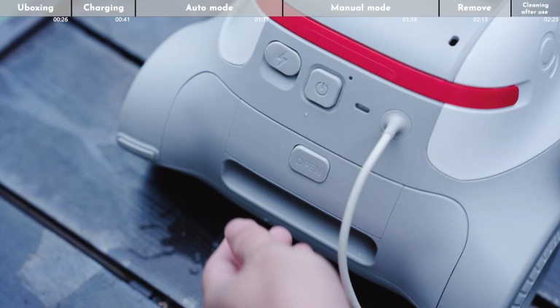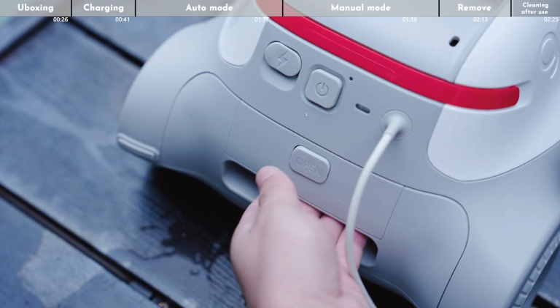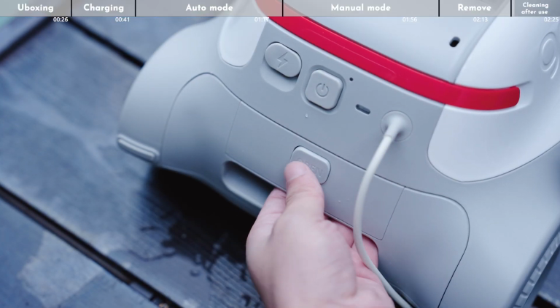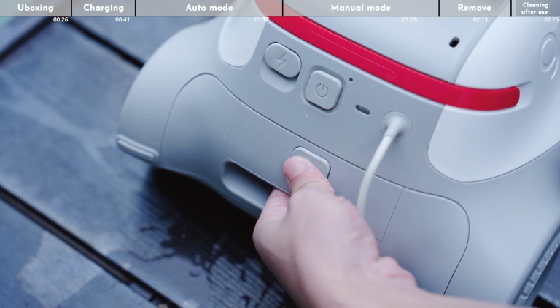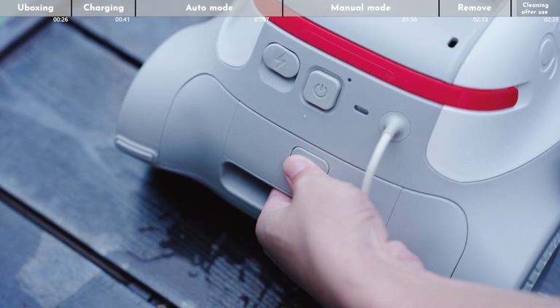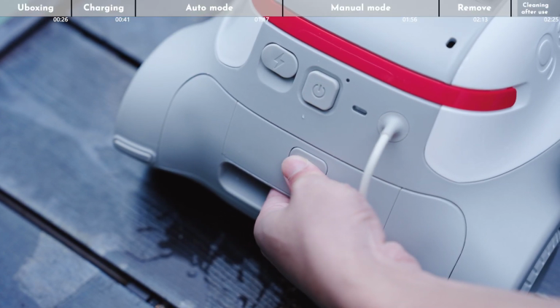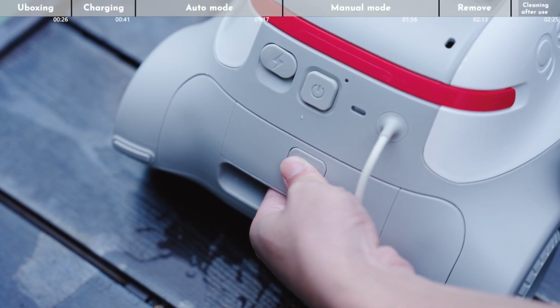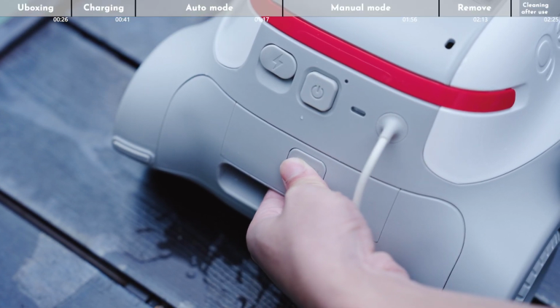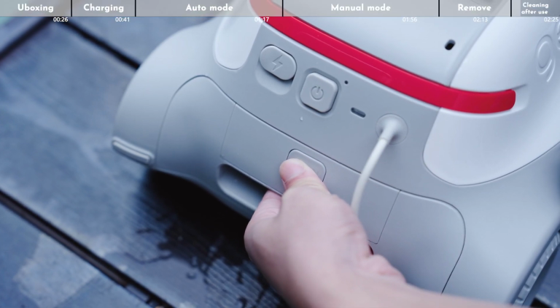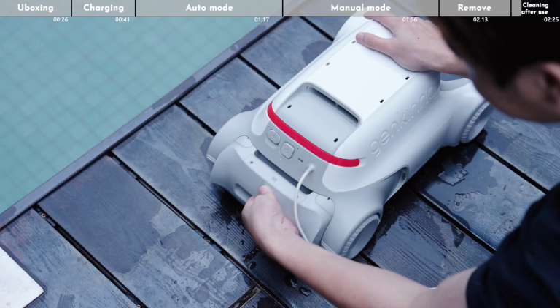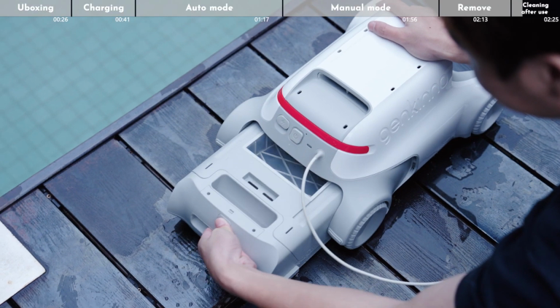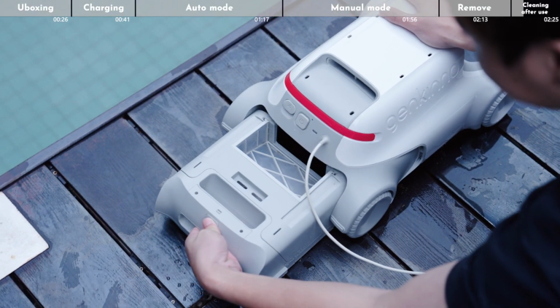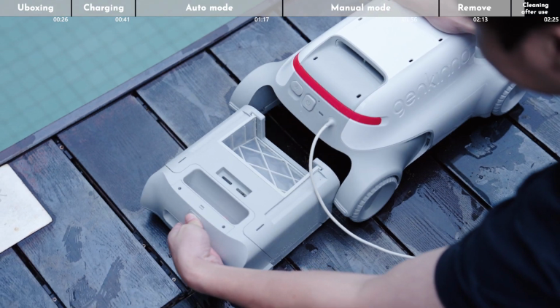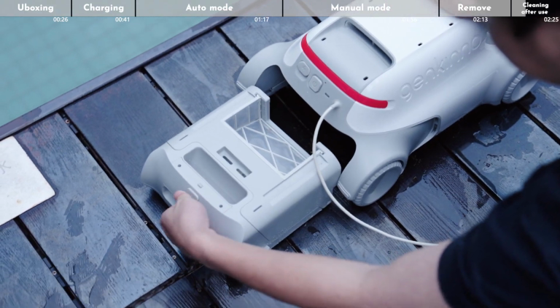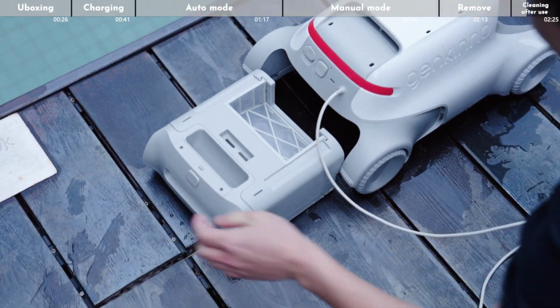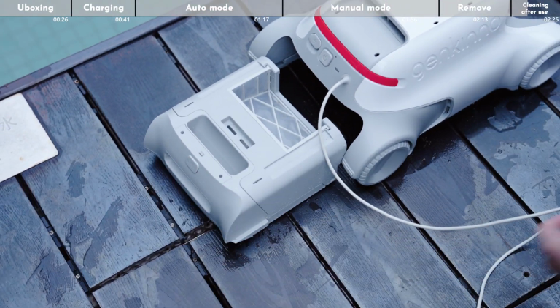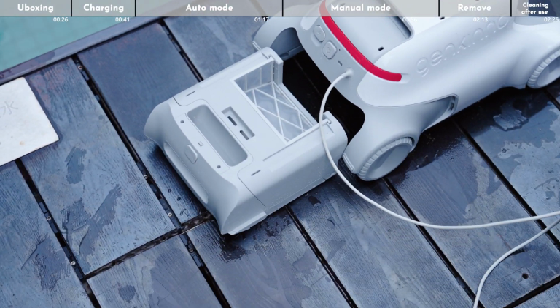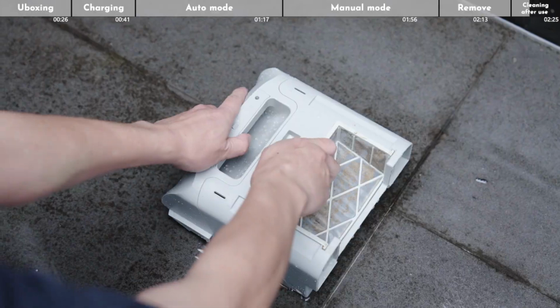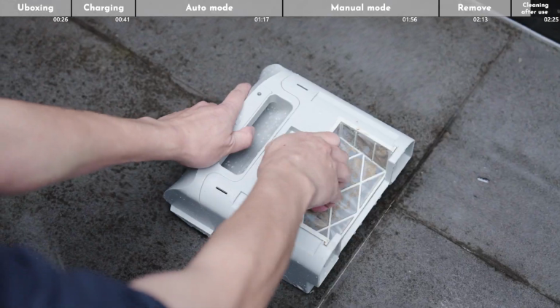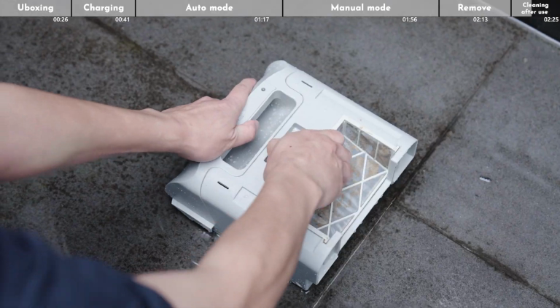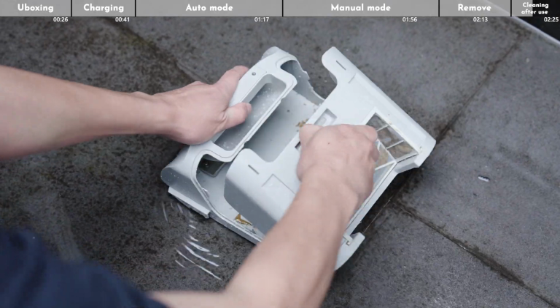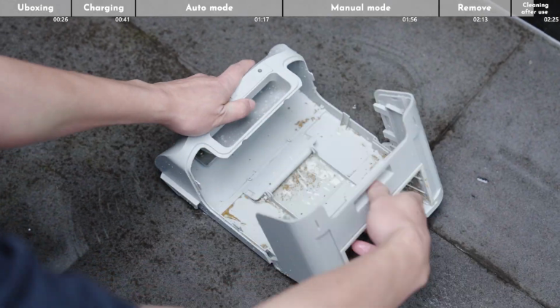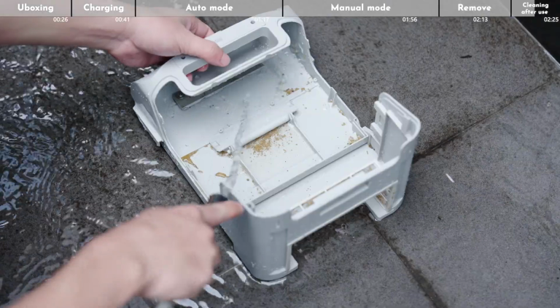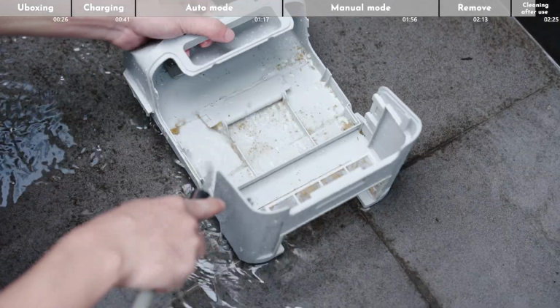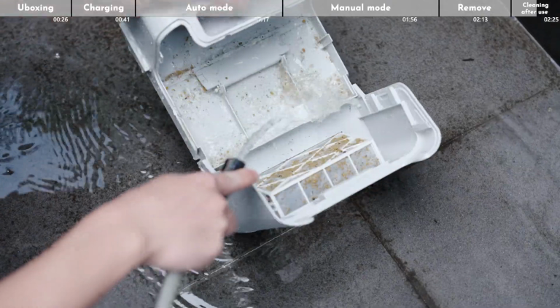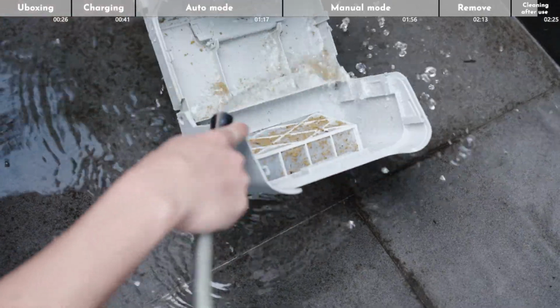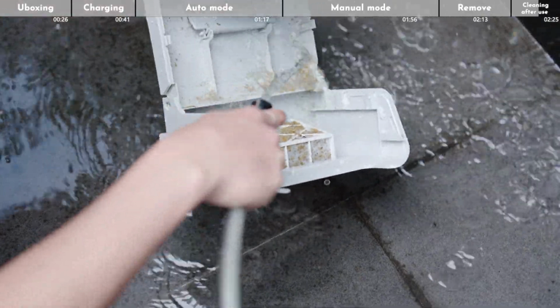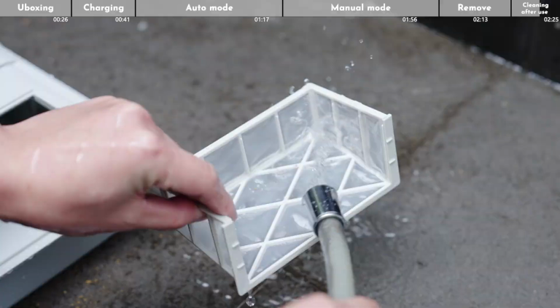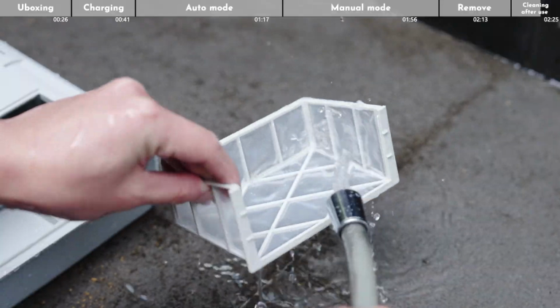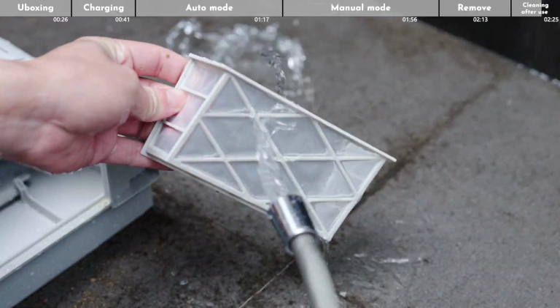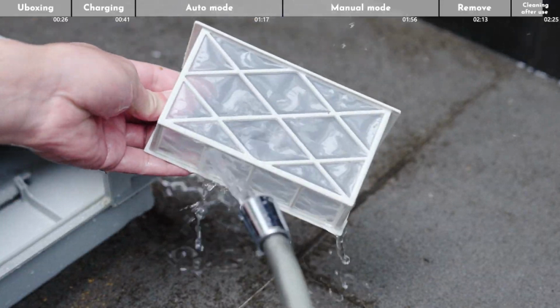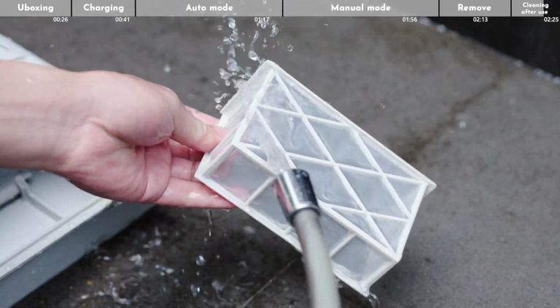Press and hold the release button and pull out the filter tank. Open the water tank, then clean the water tank and the filter.